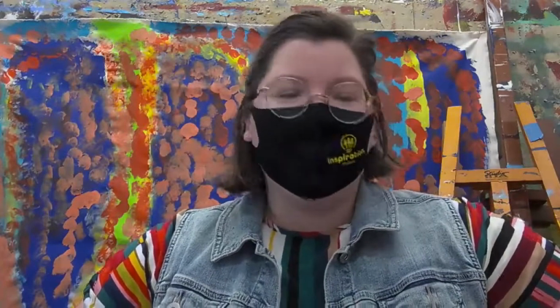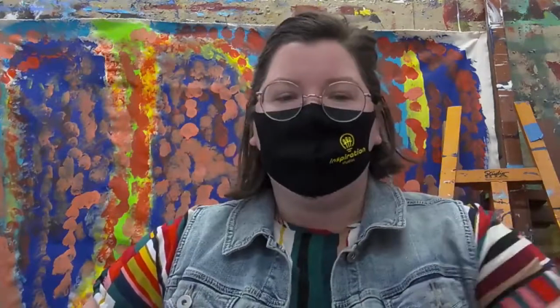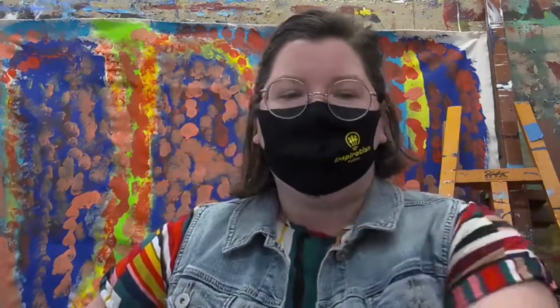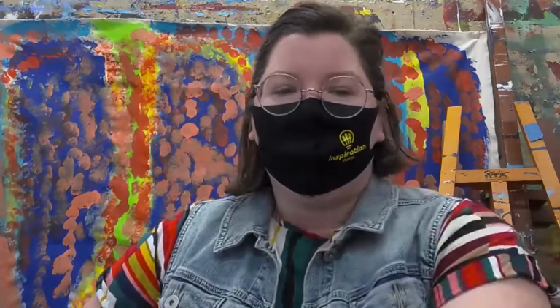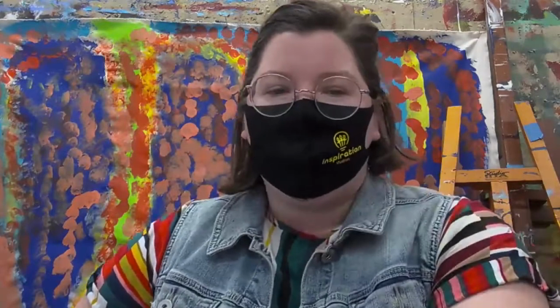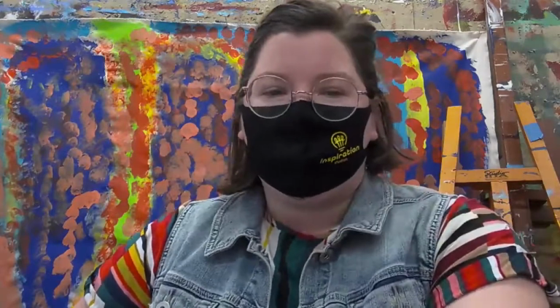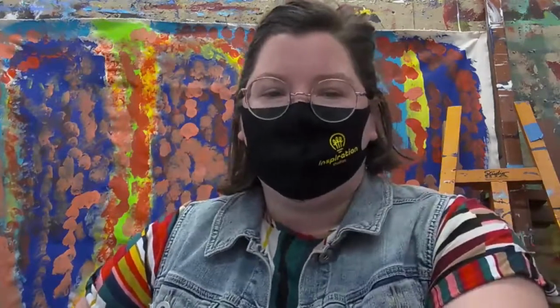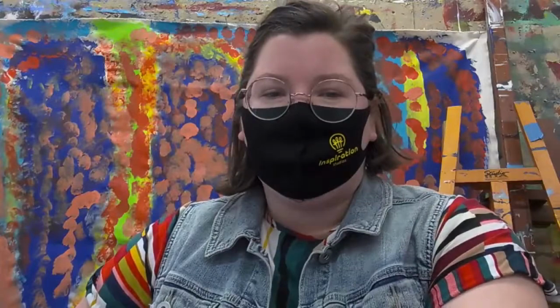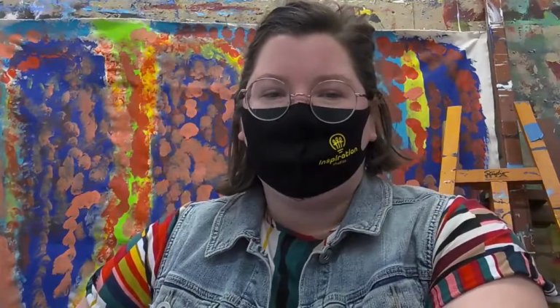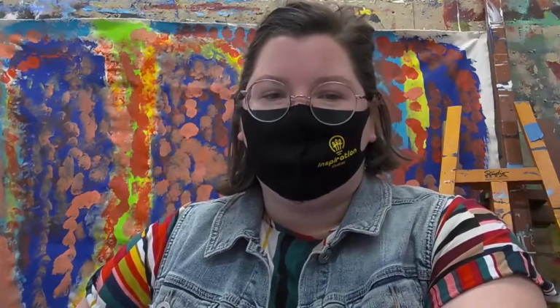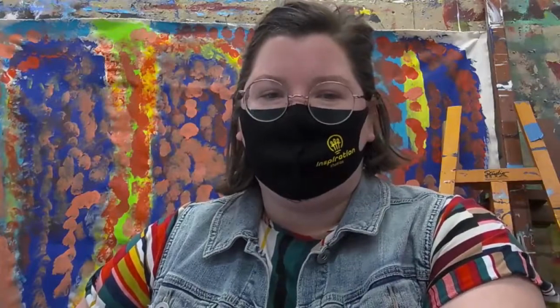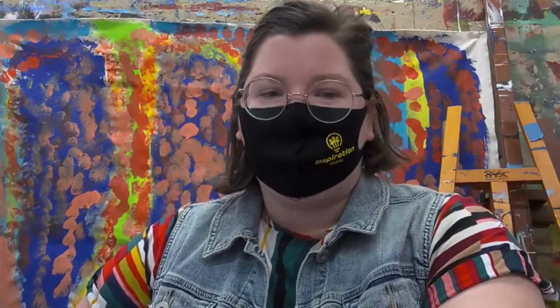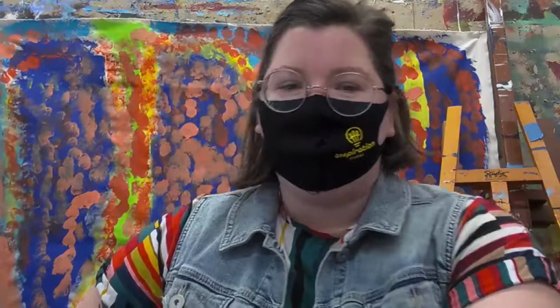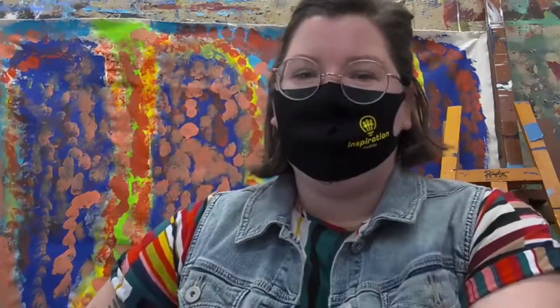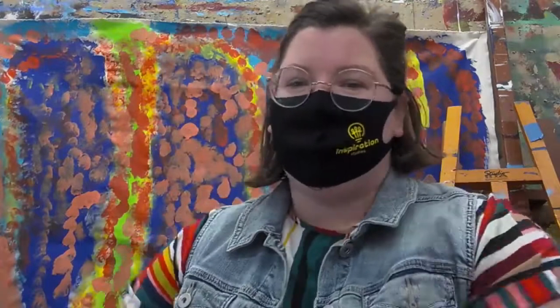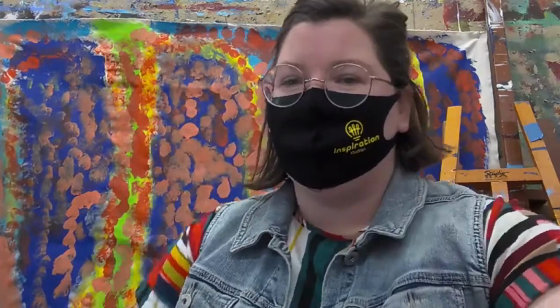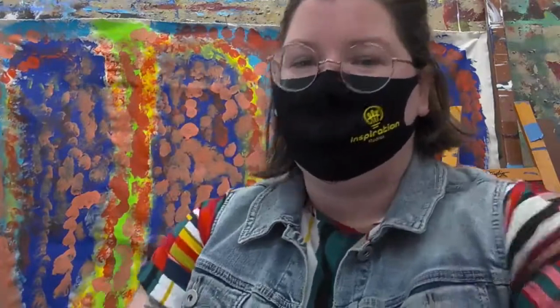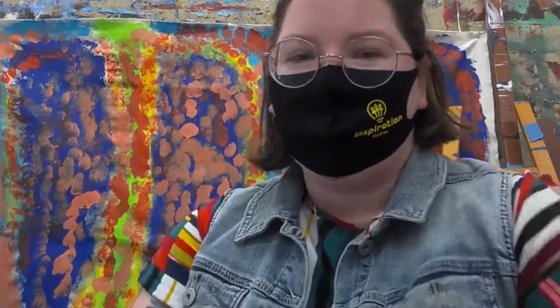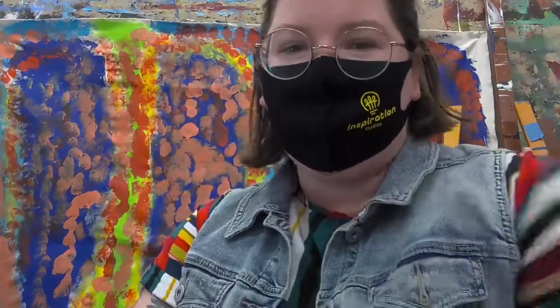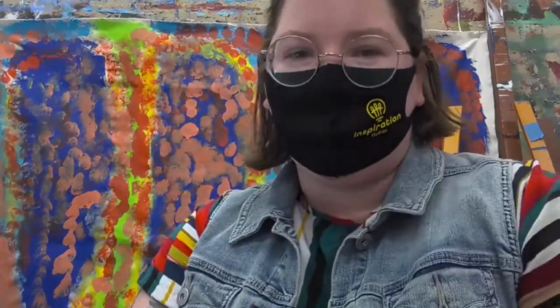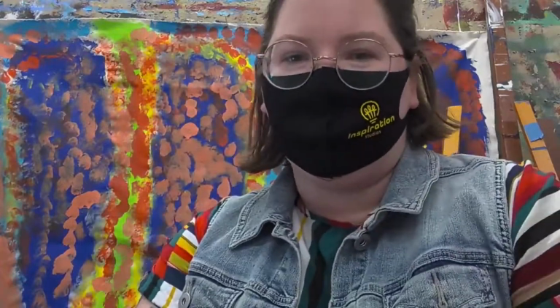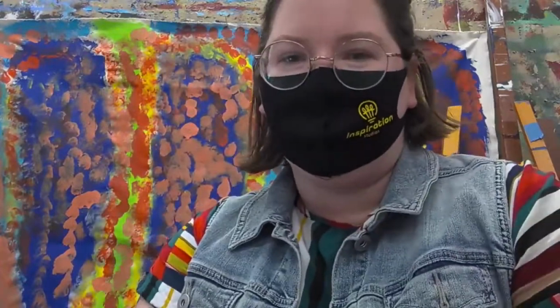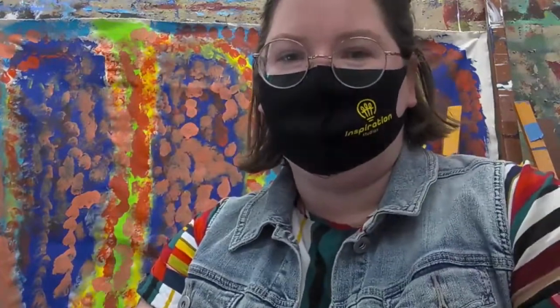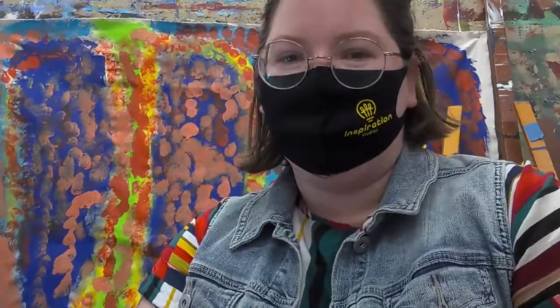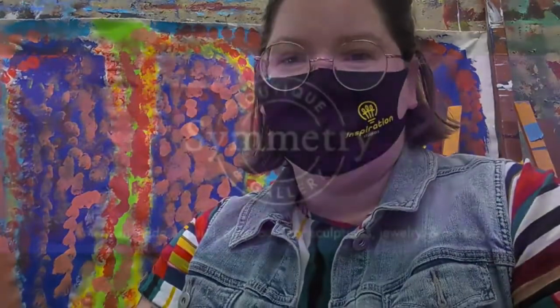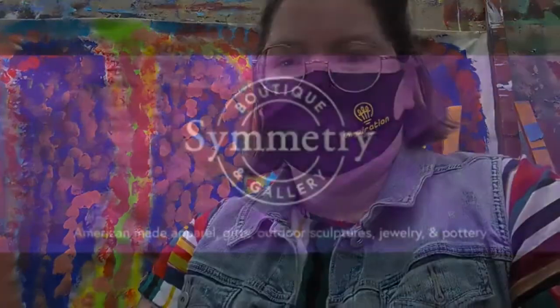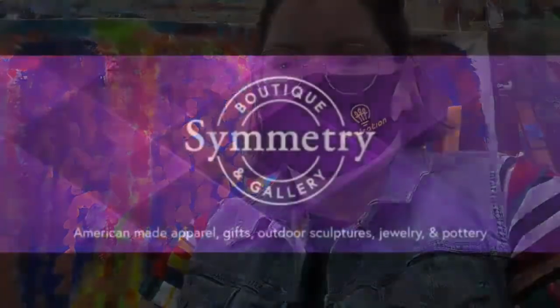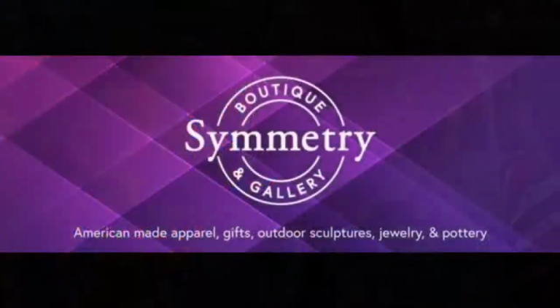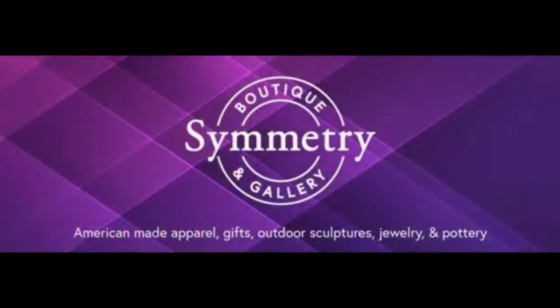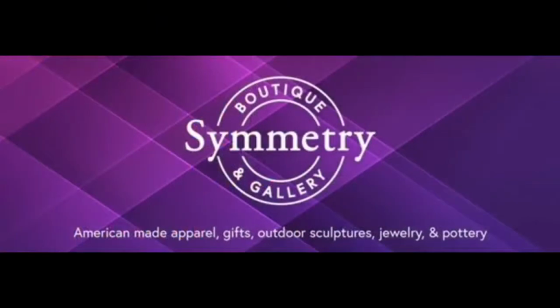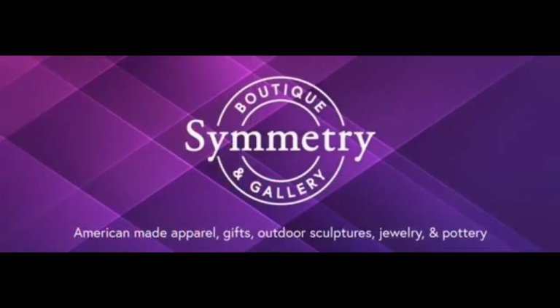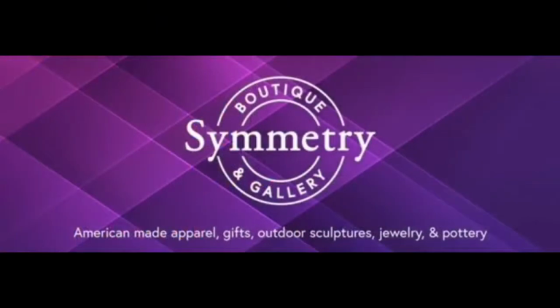But before we get started, we'd like to thank our sponsor. So let's give a quick shout out to Symmetry.